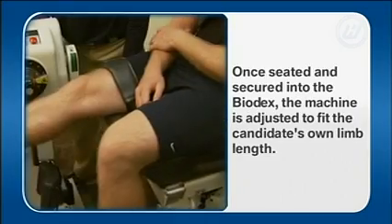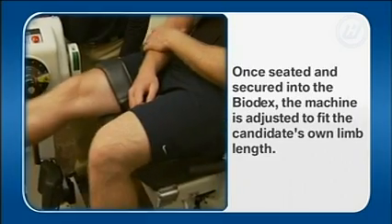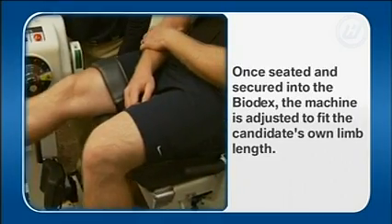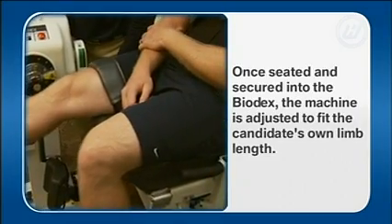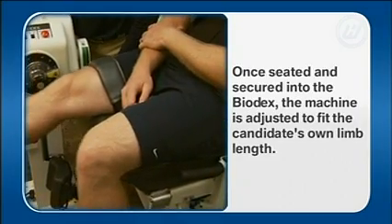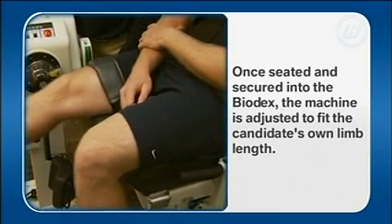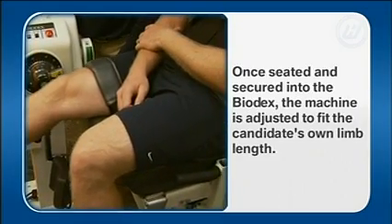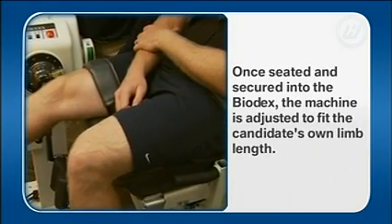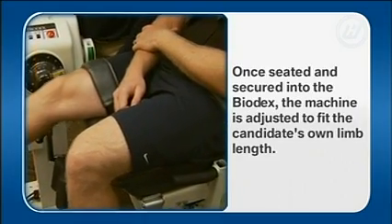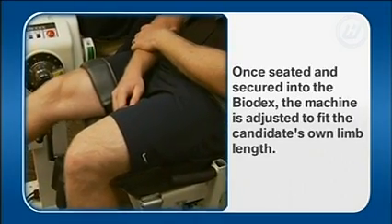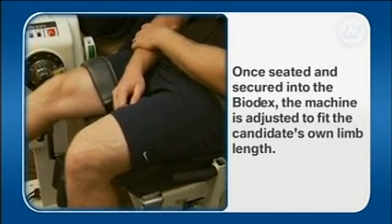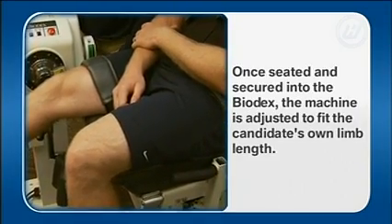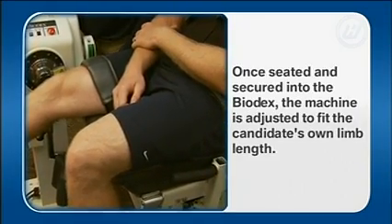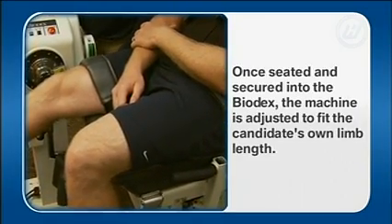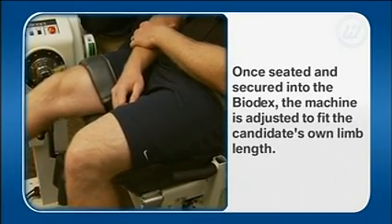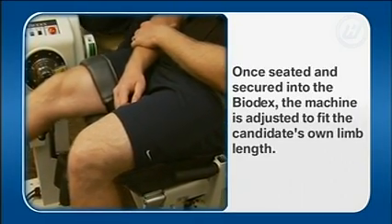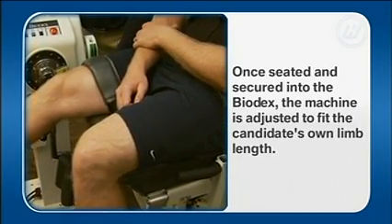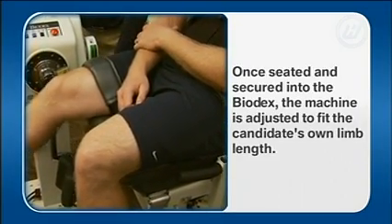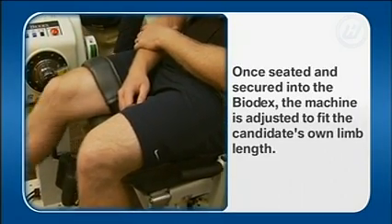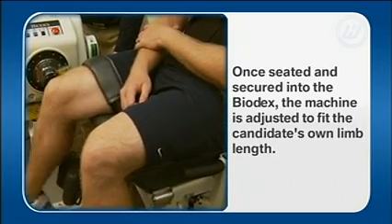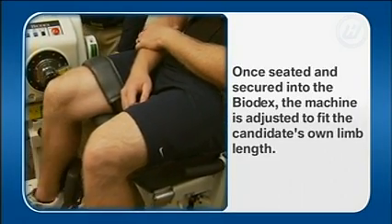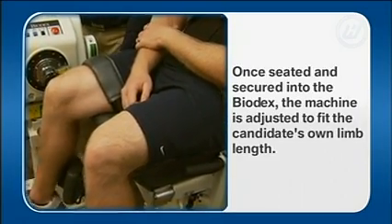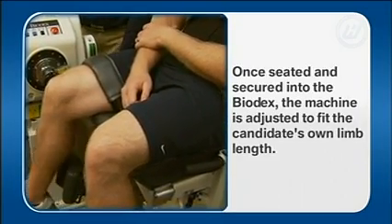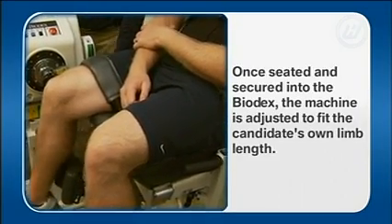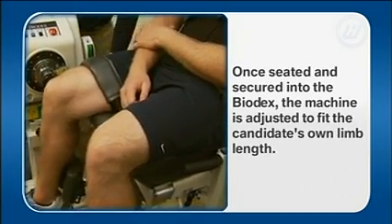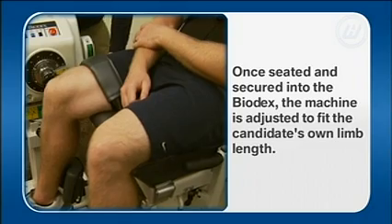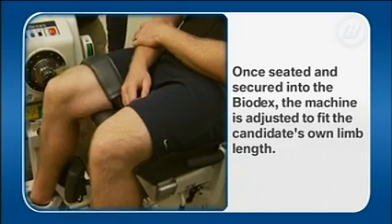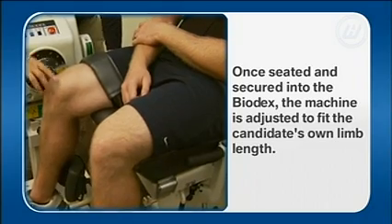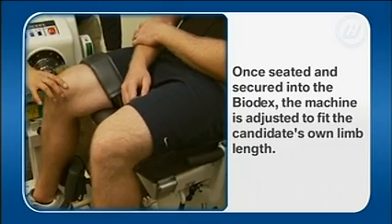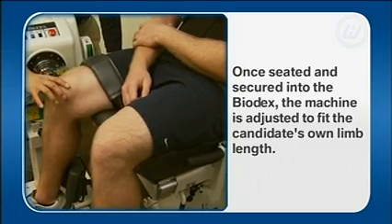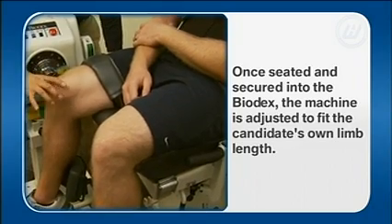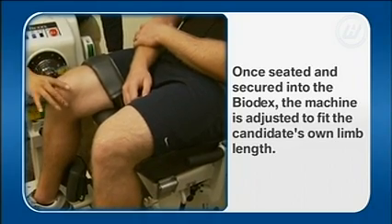Once seated and secured into the Biodex, the machine is adjusted to fit the candidate's own limb length.